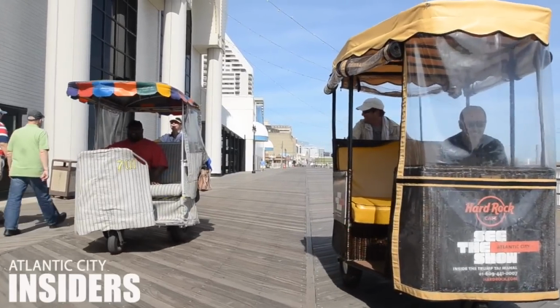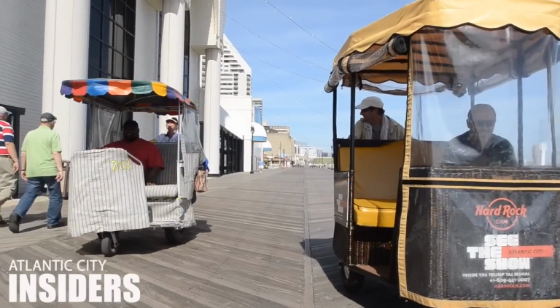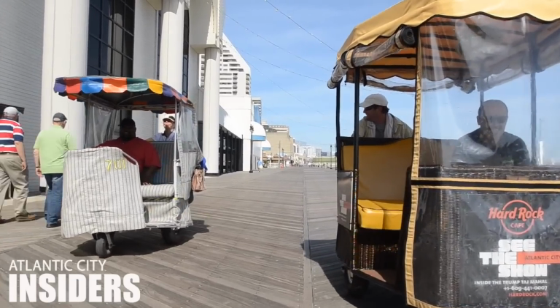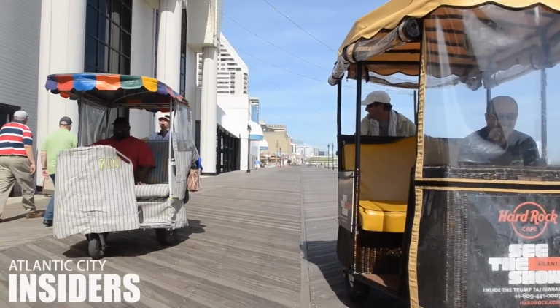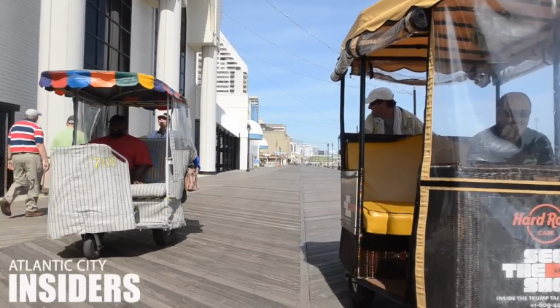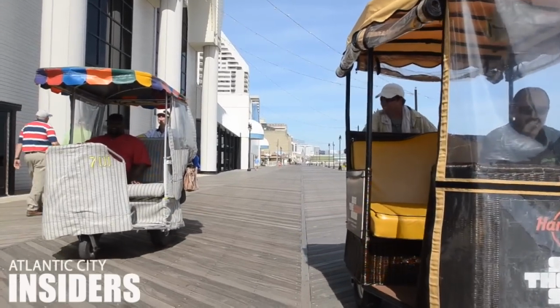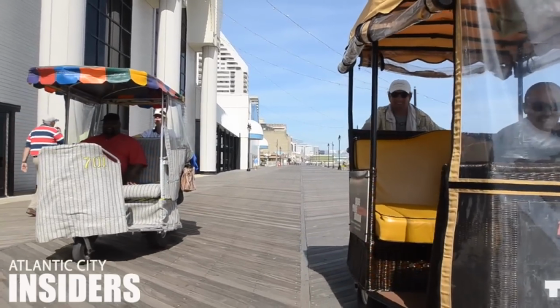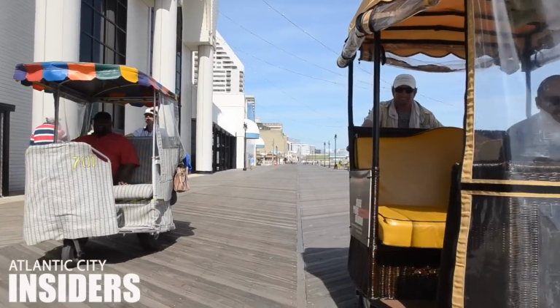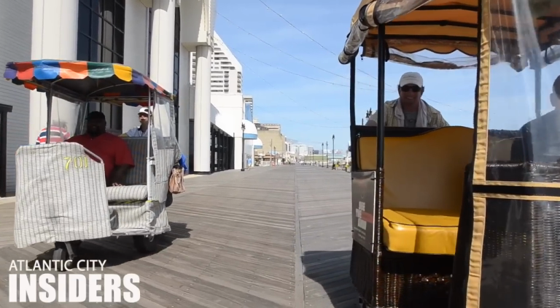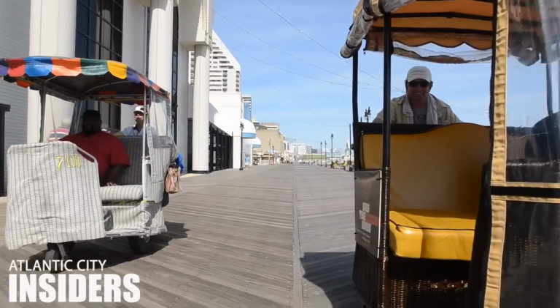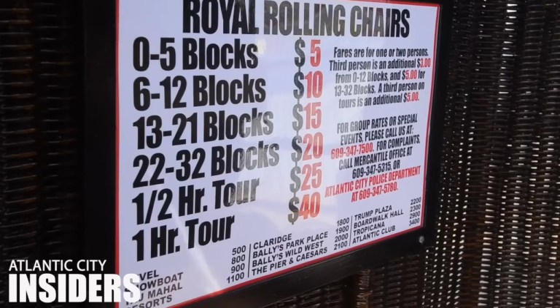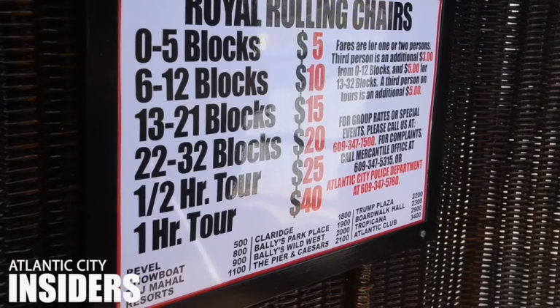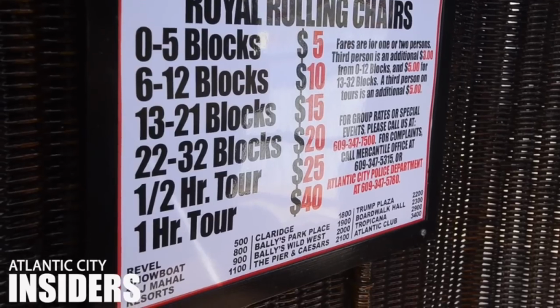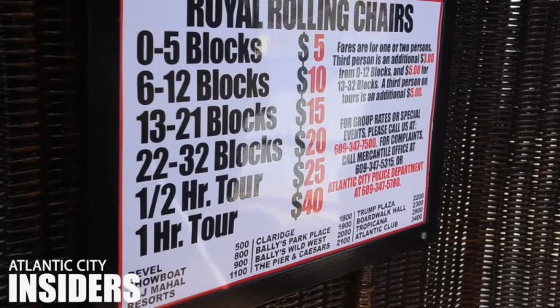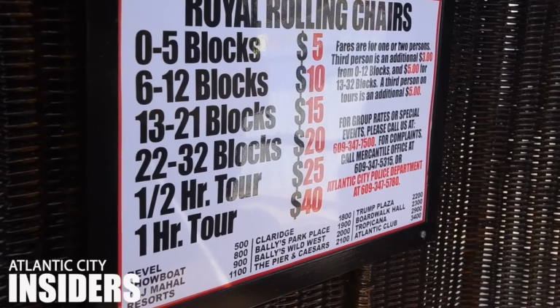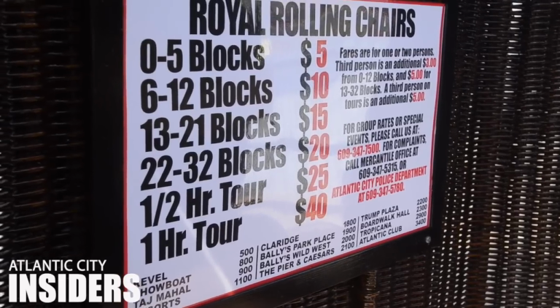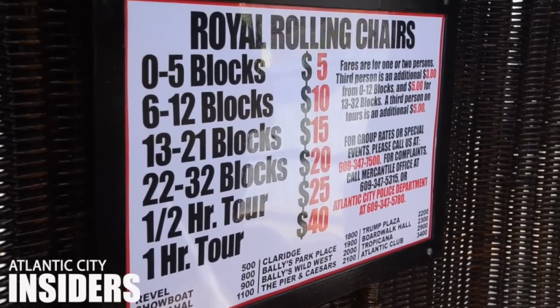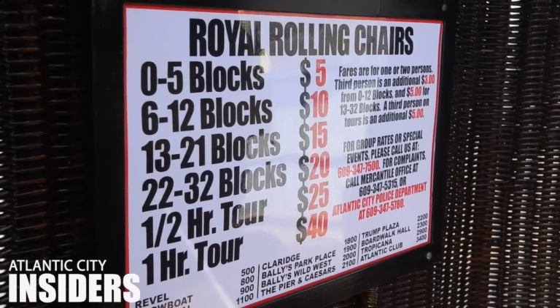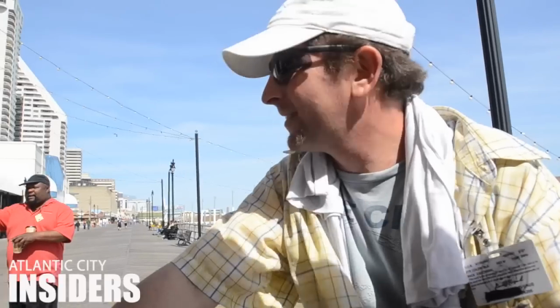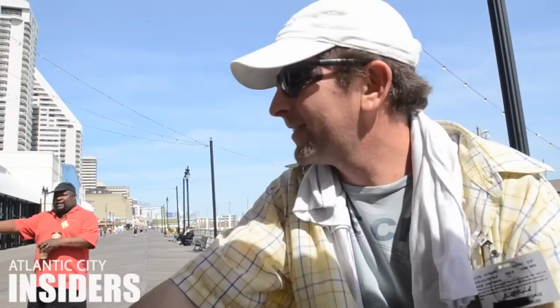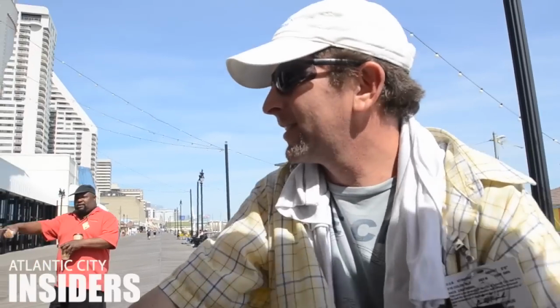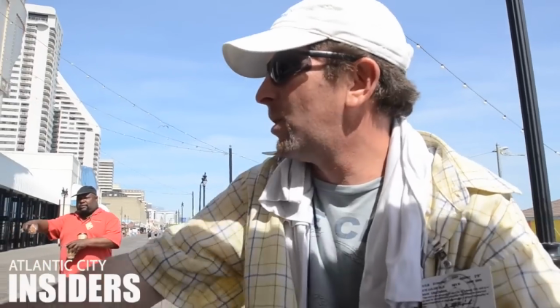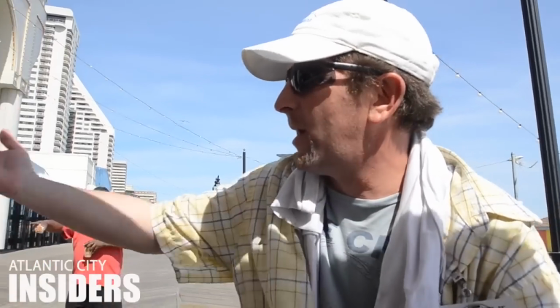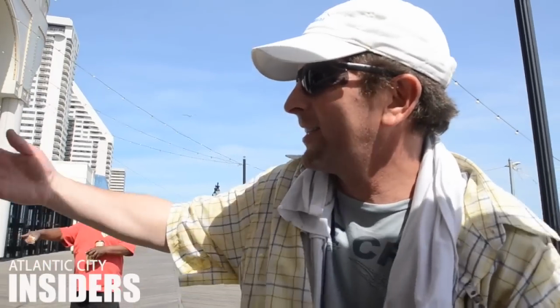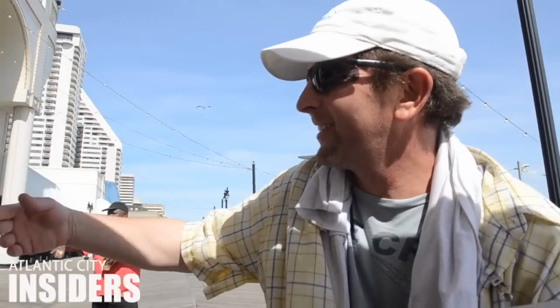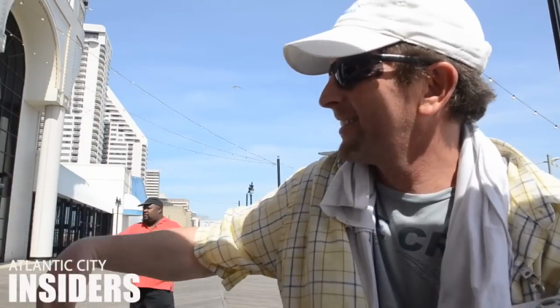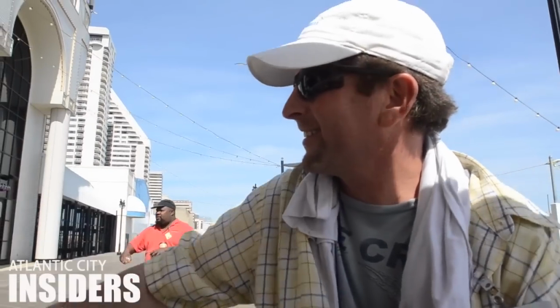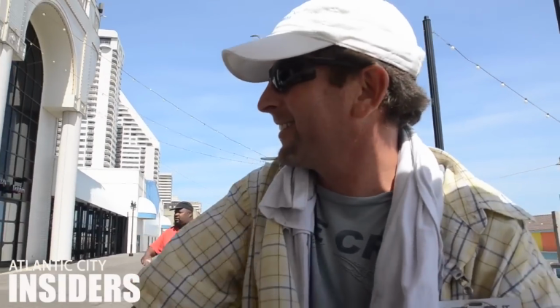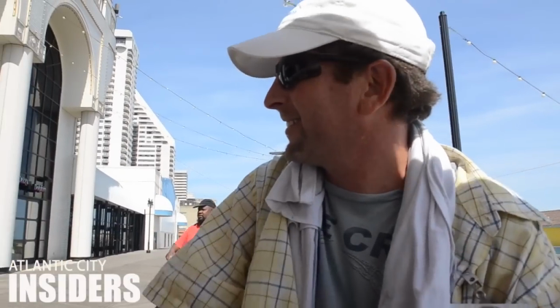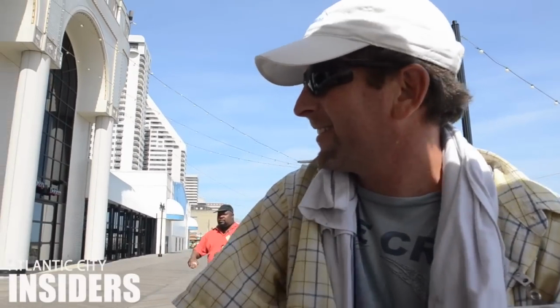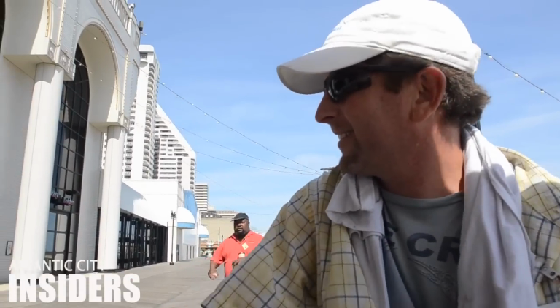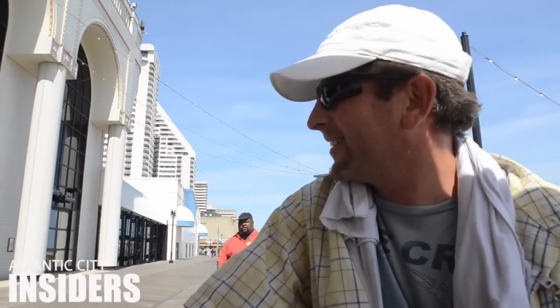So when you find a chair pusher, be sure to ask ahead for the cost. If there are other chair pushers around, they might even try to underbid each other.